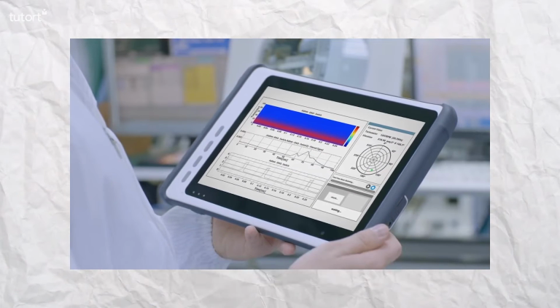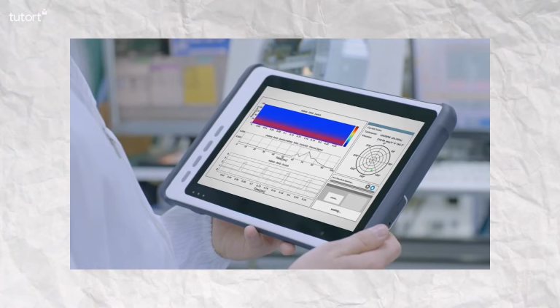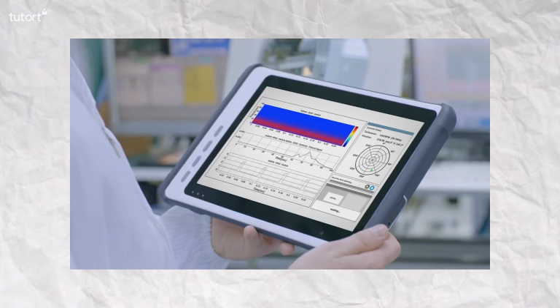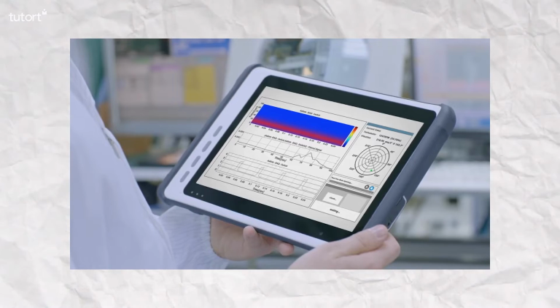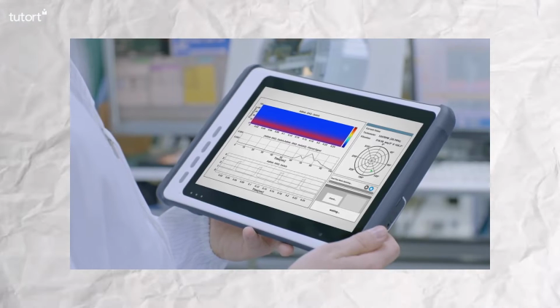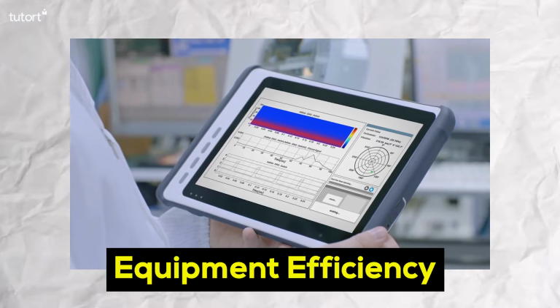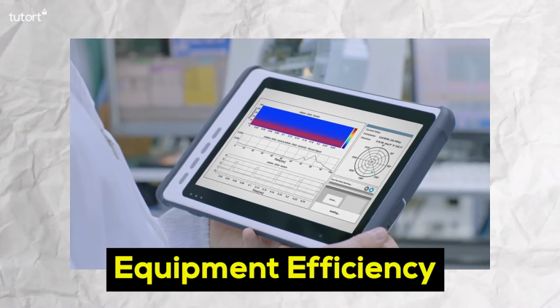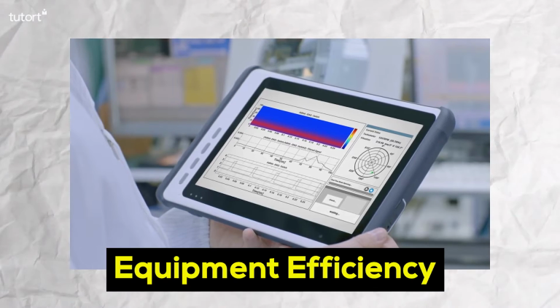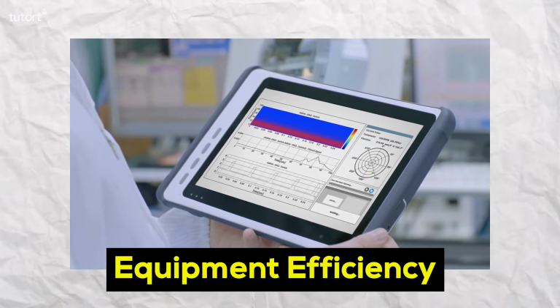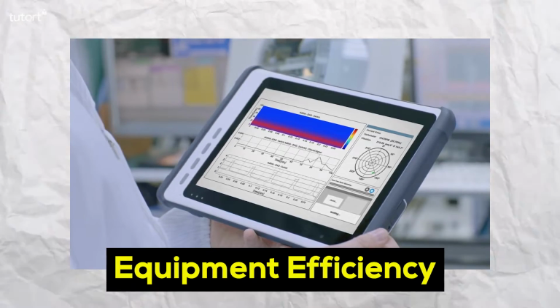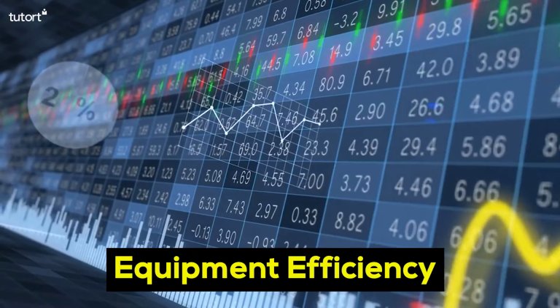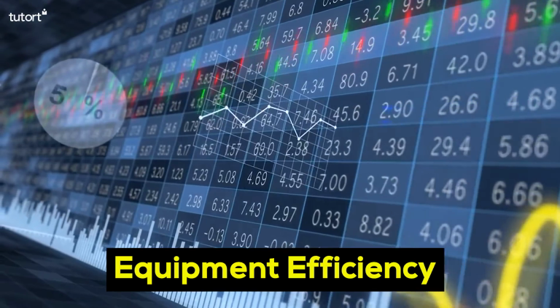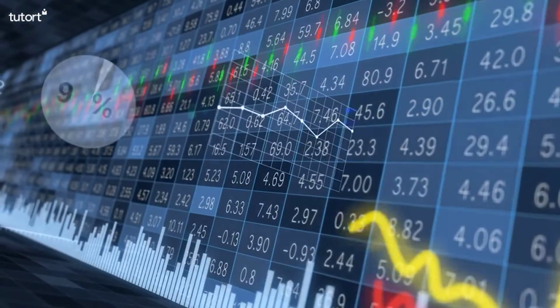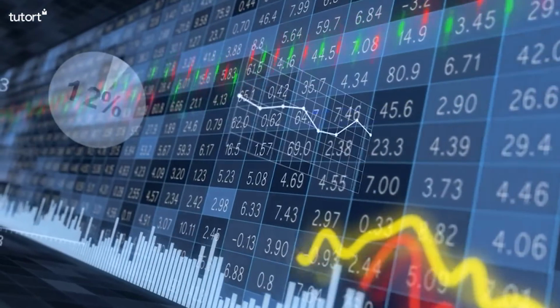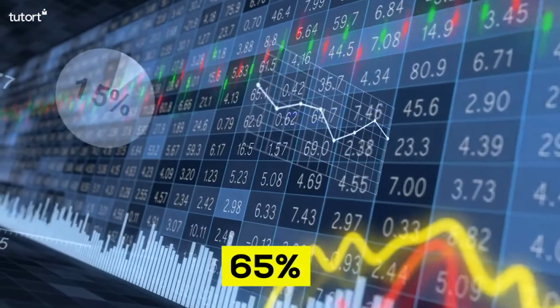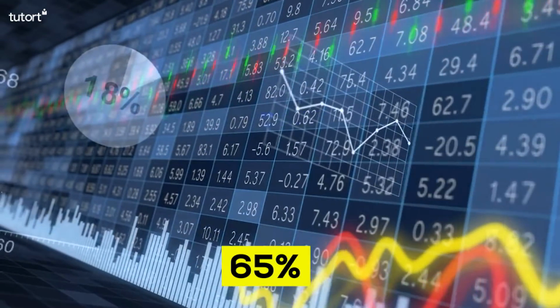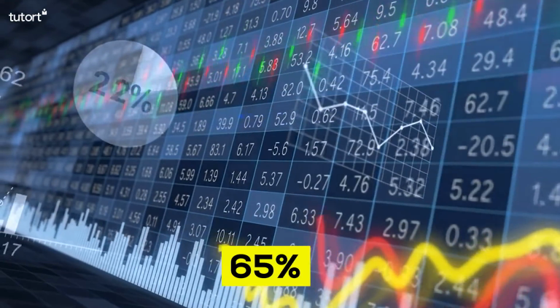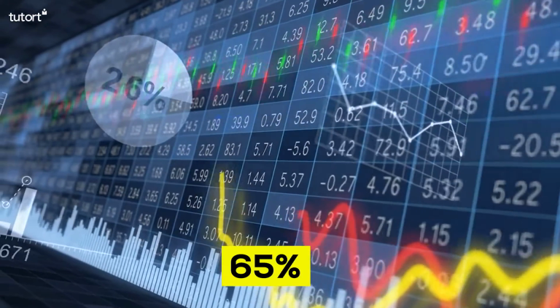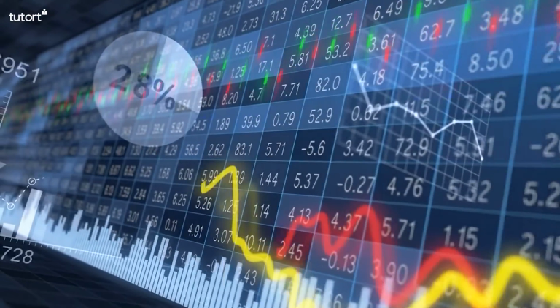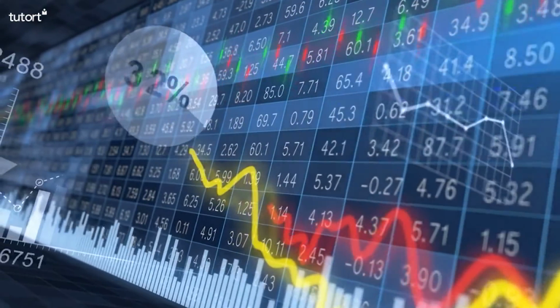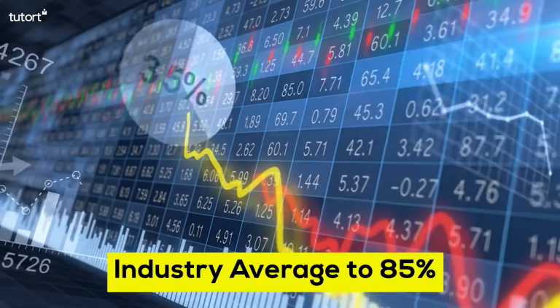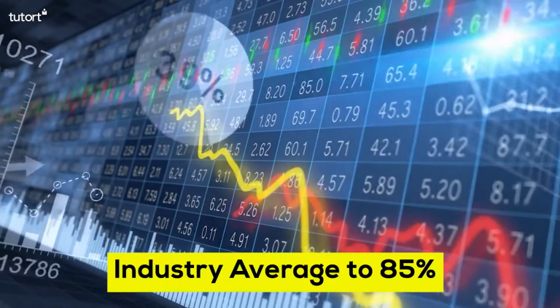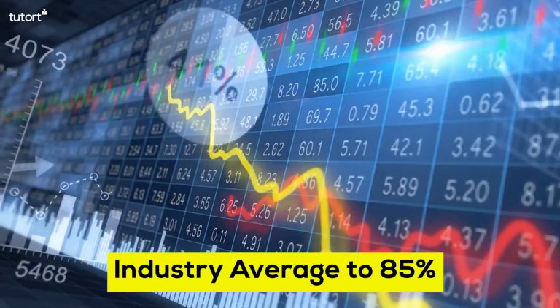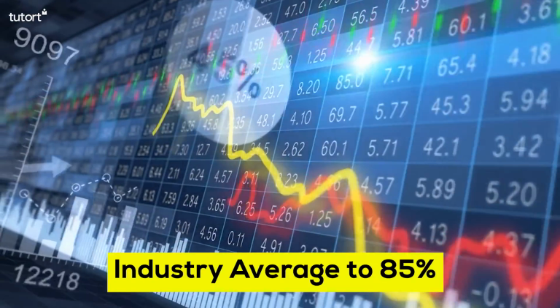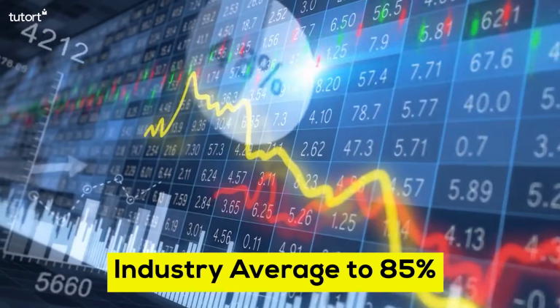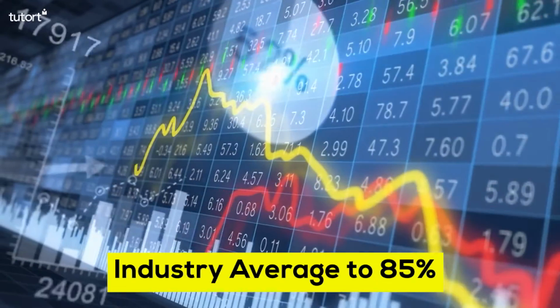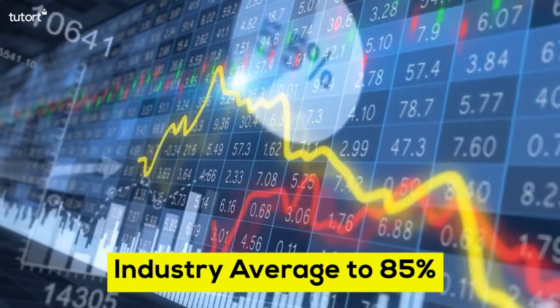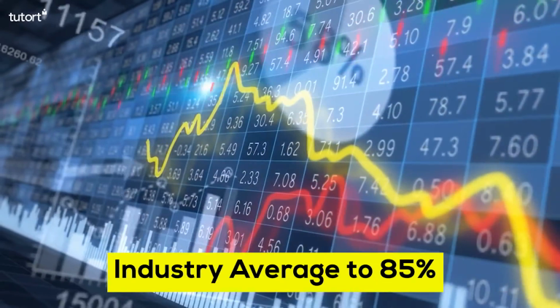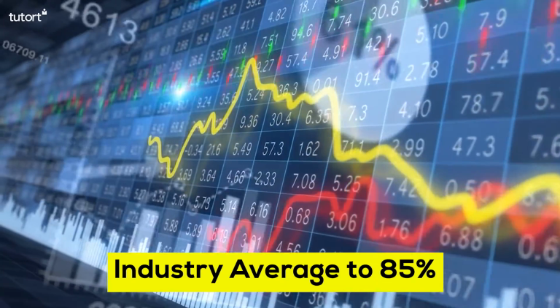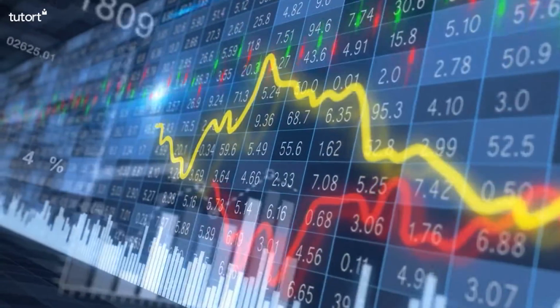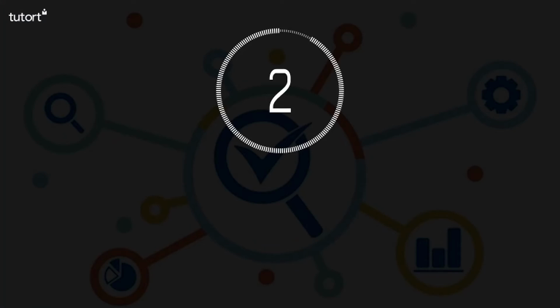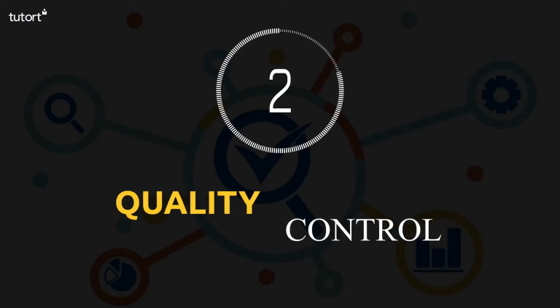As a result, overall equipment maintenance efficiency increased from 65%, which is the industry average, to 85%.